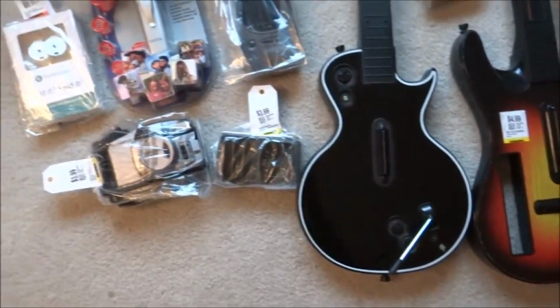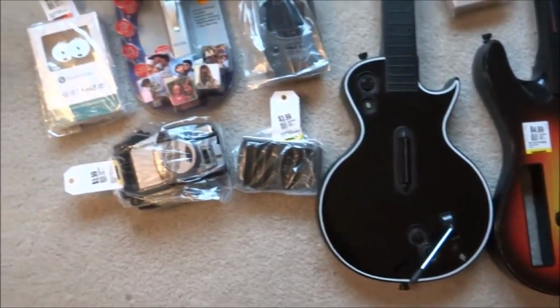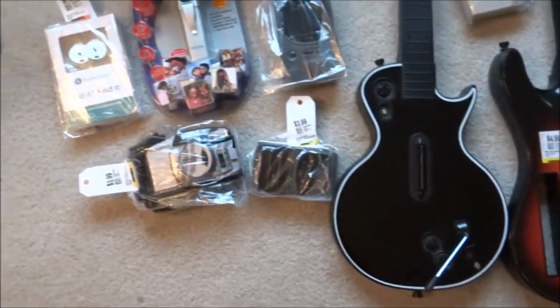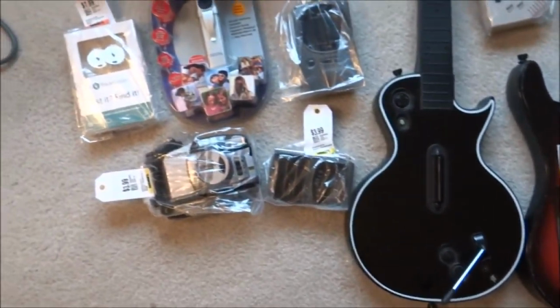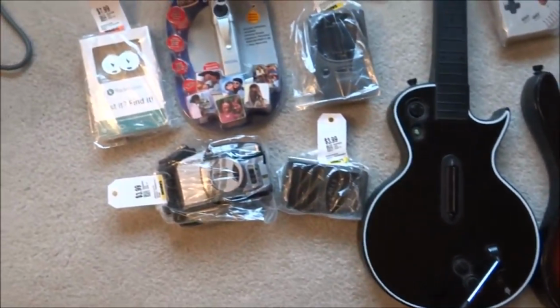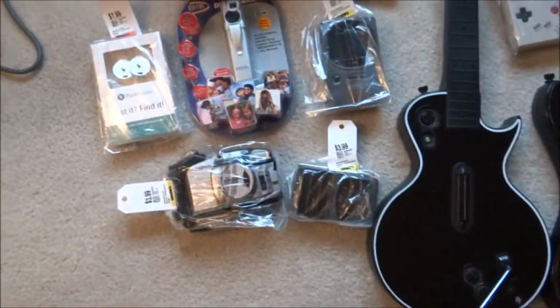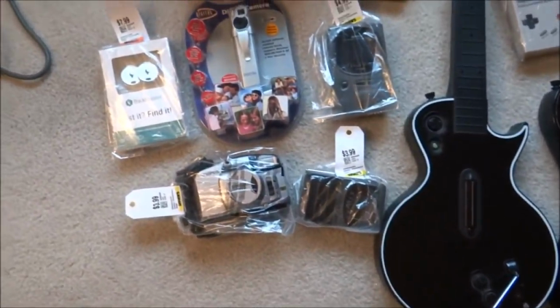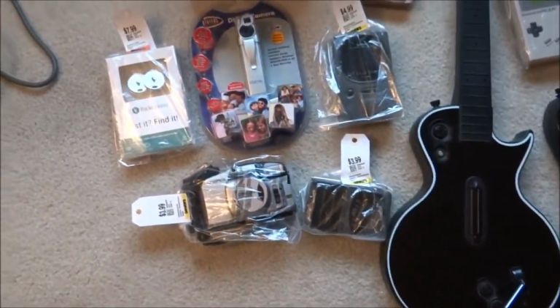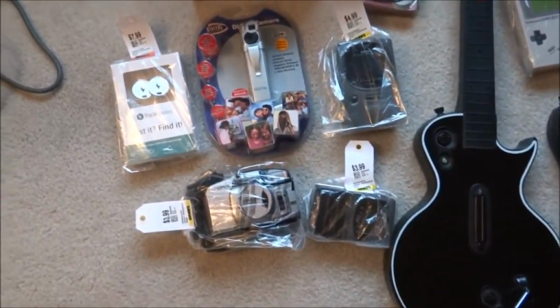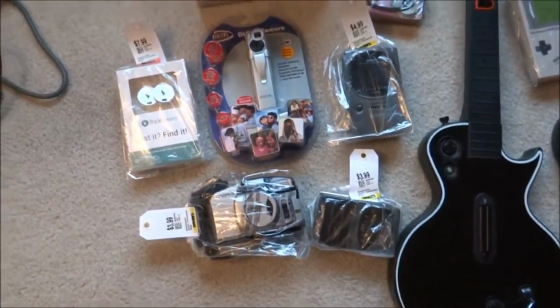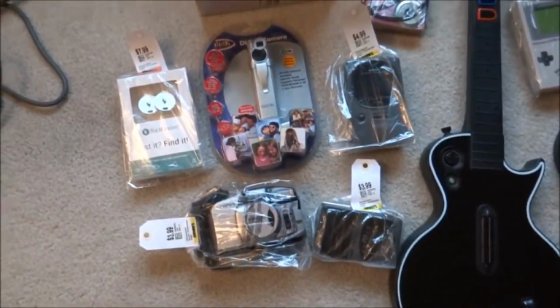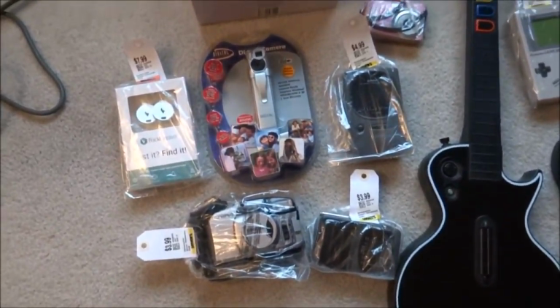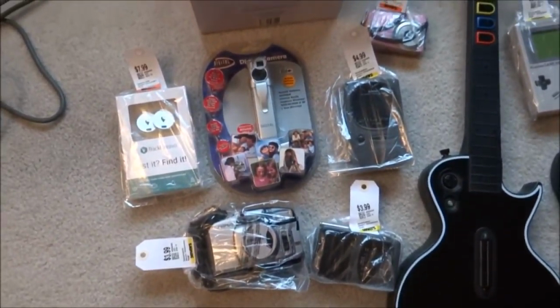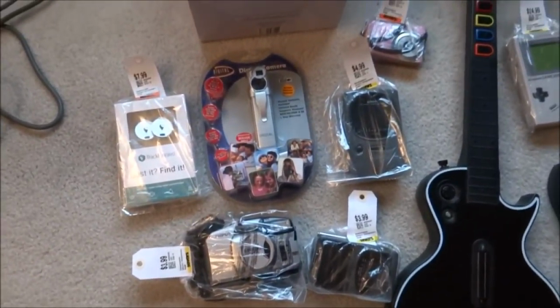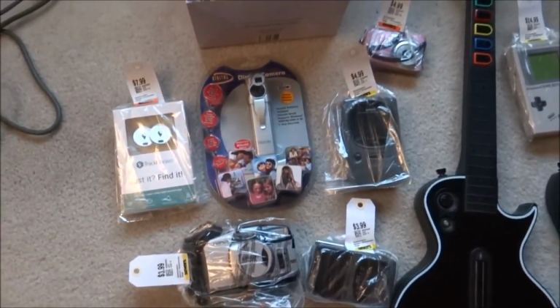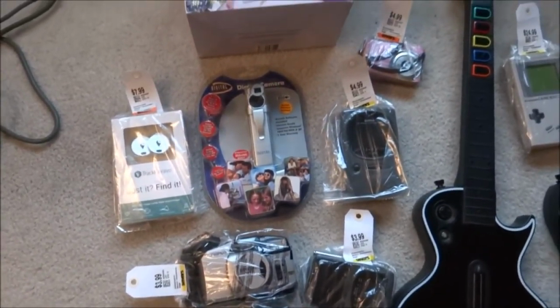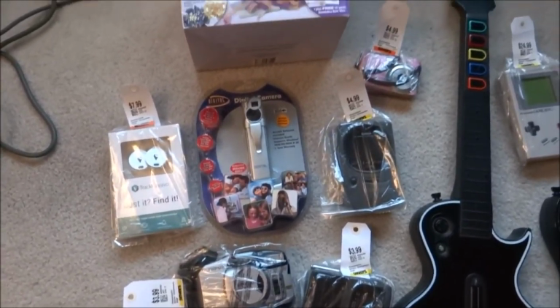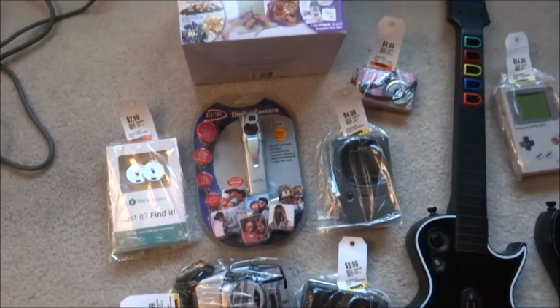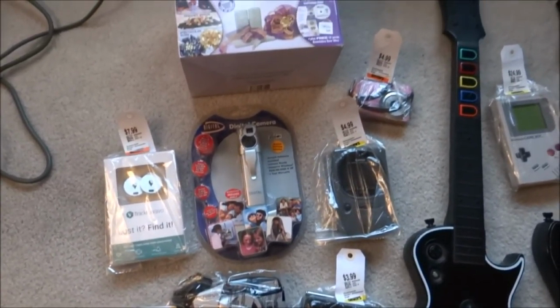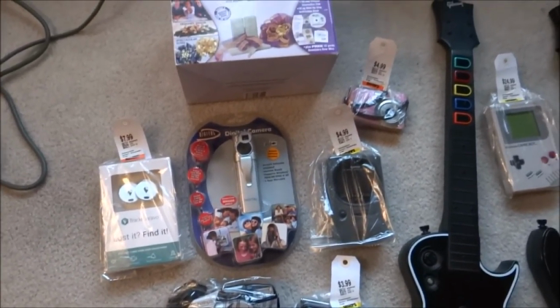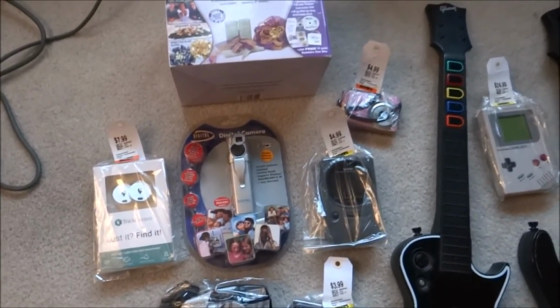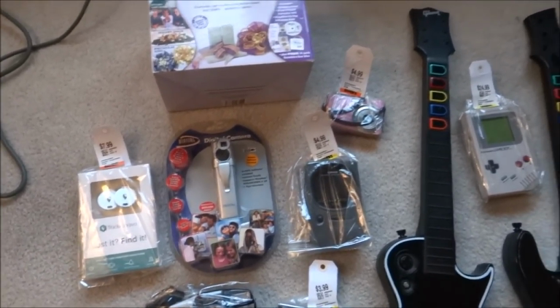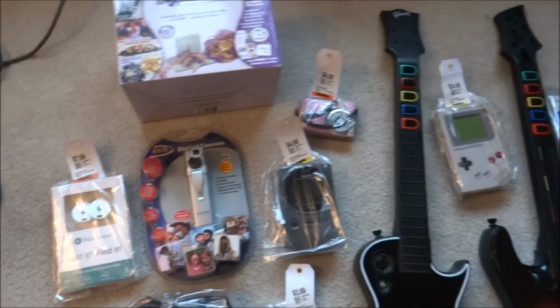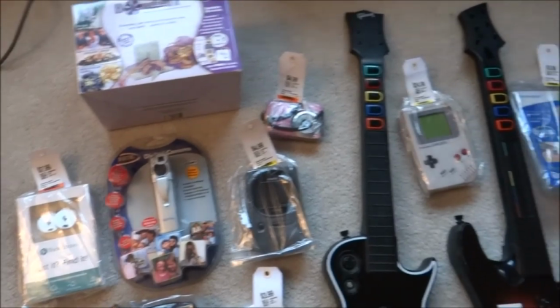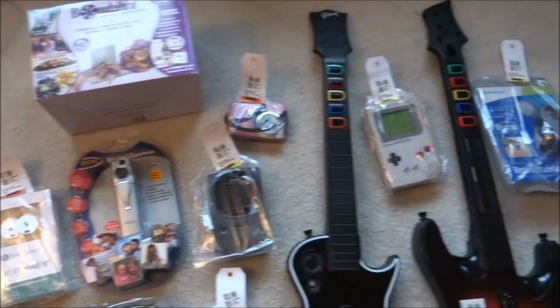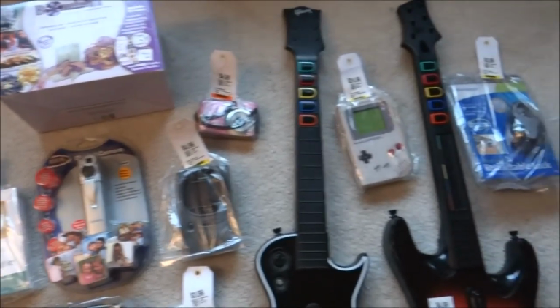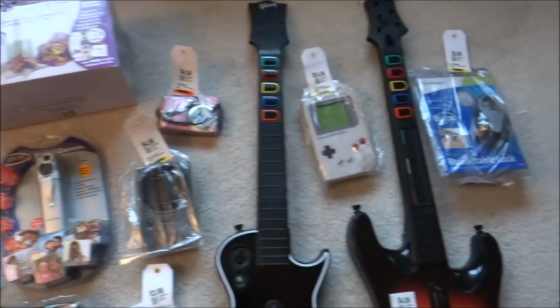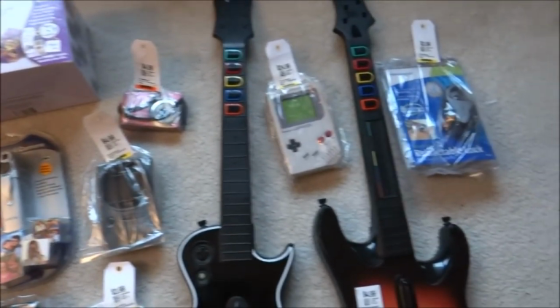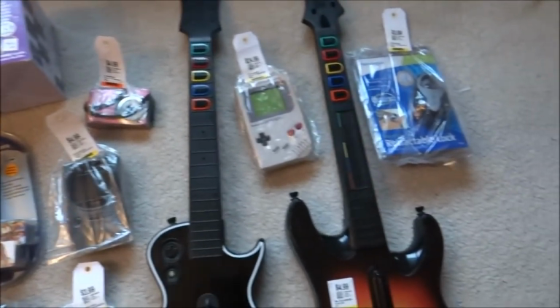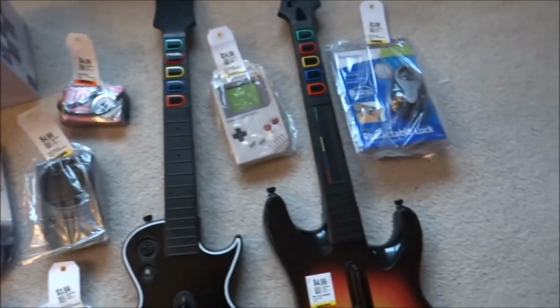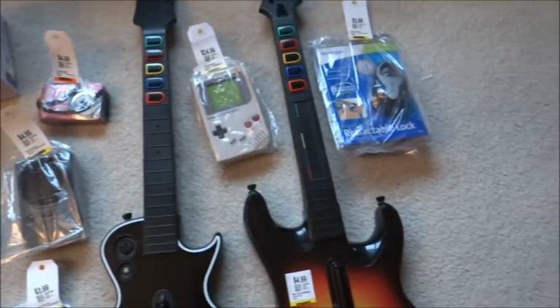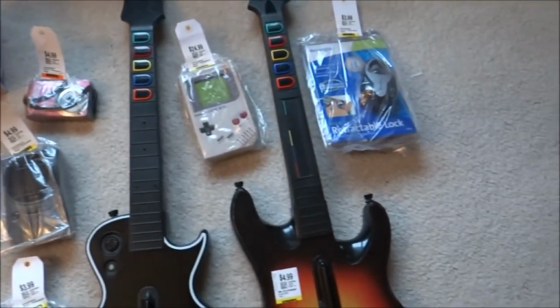As you can see, a lot of cameras, a lot of electronics — that's mainly what I work with.